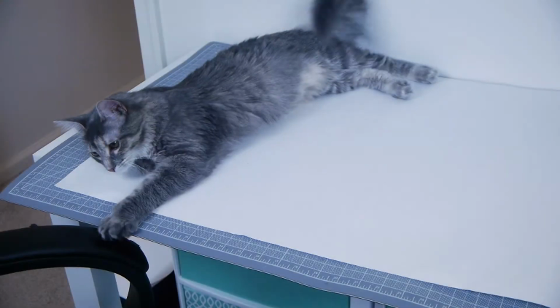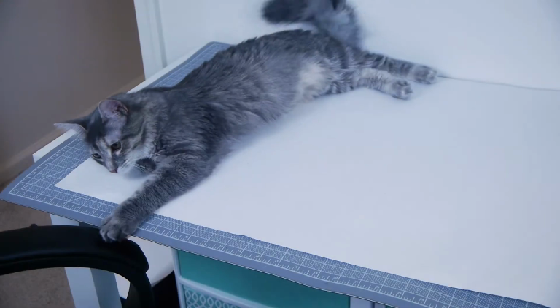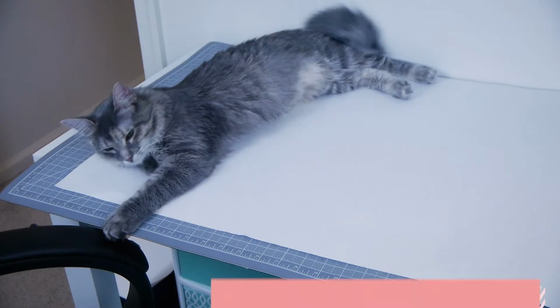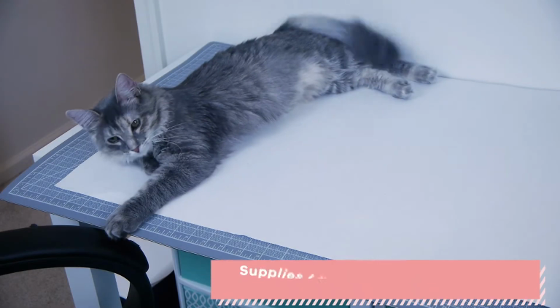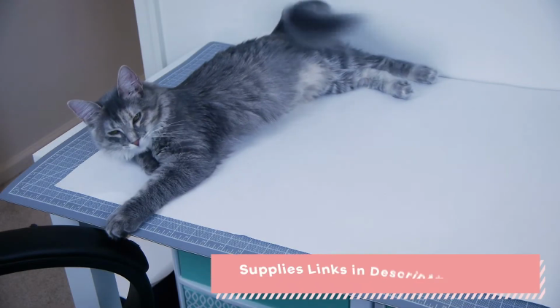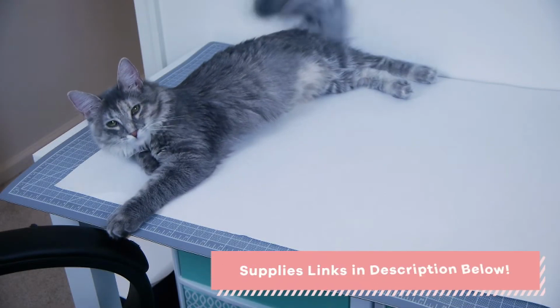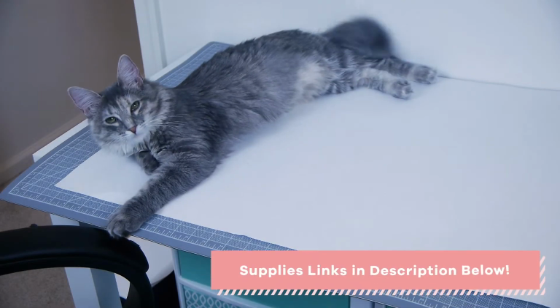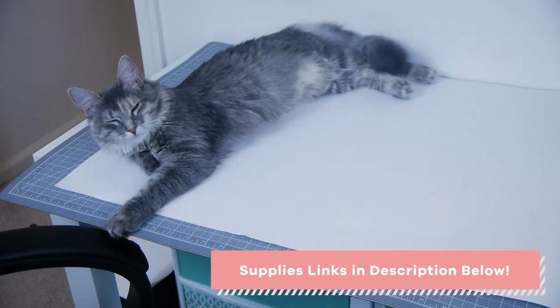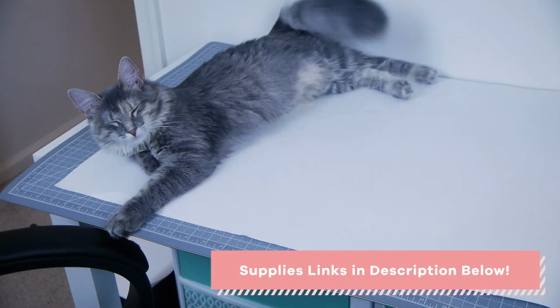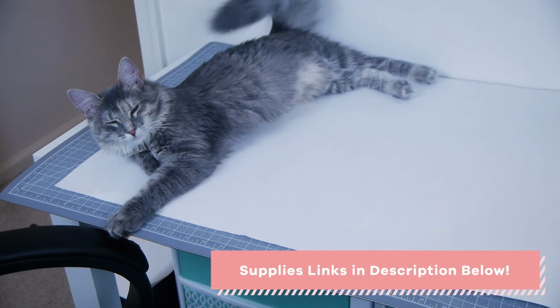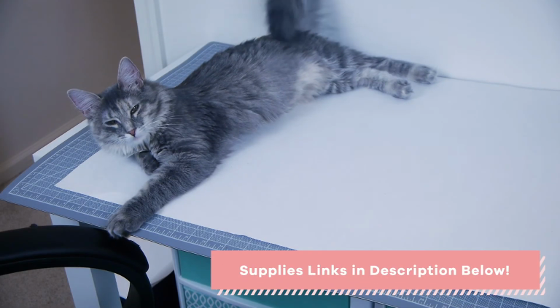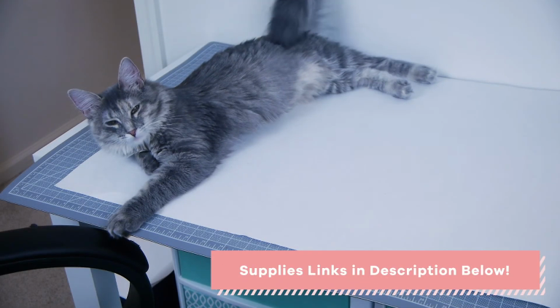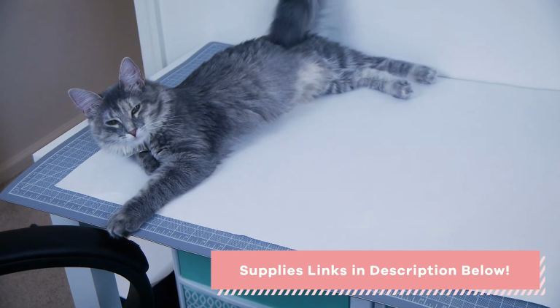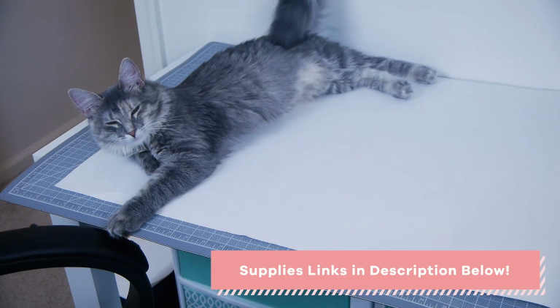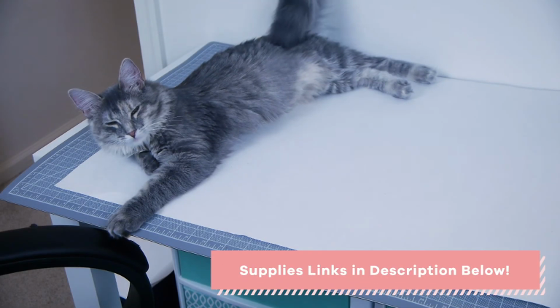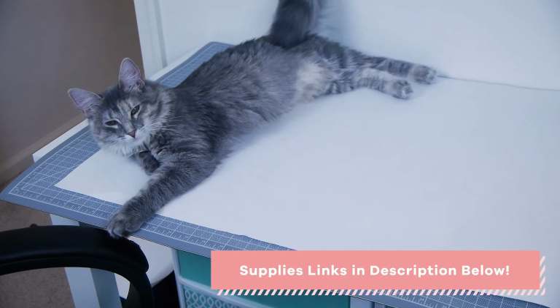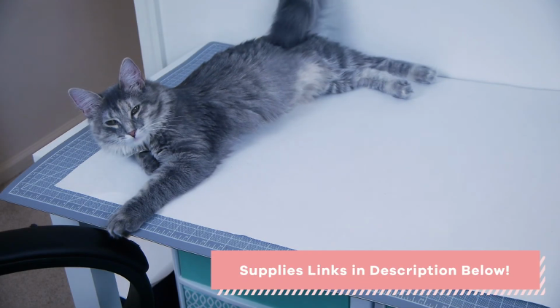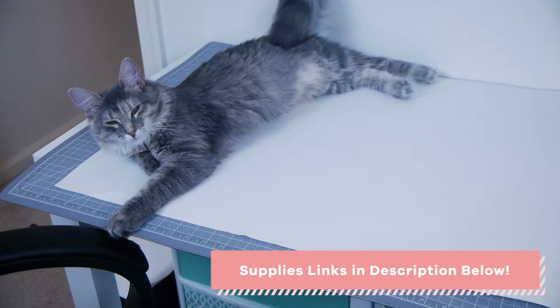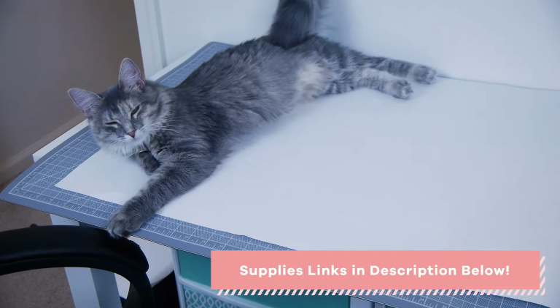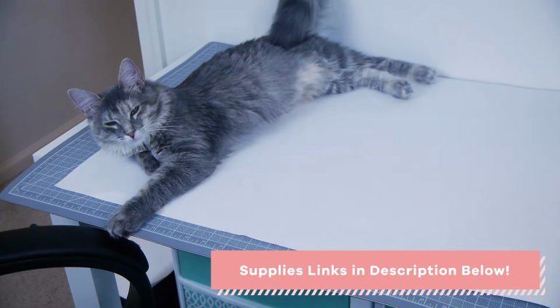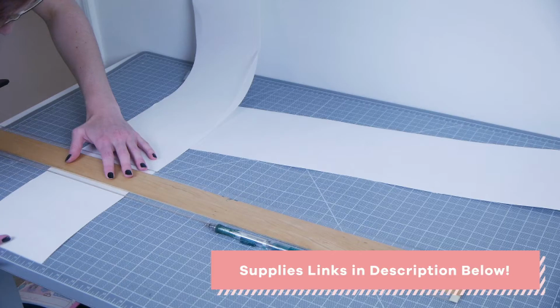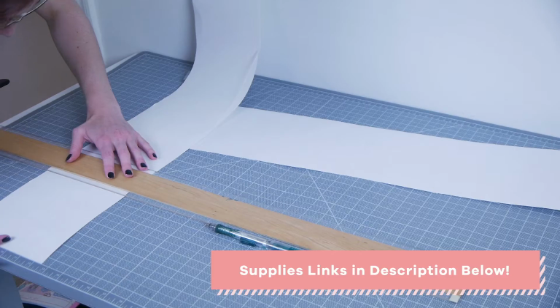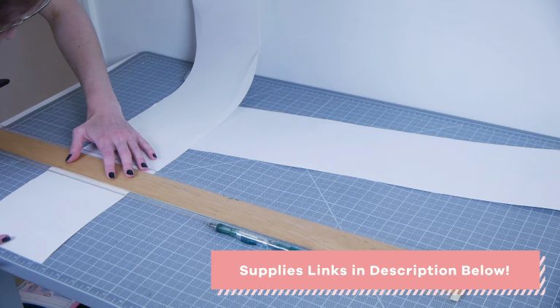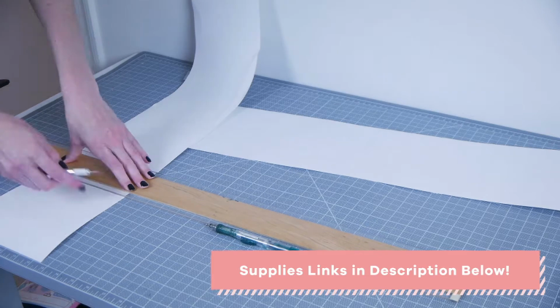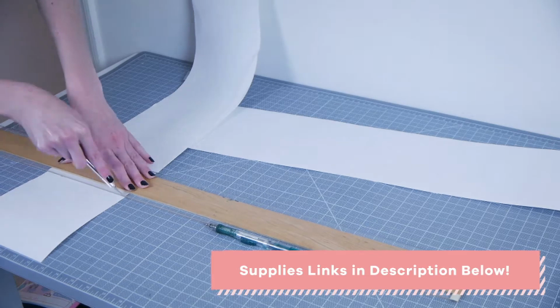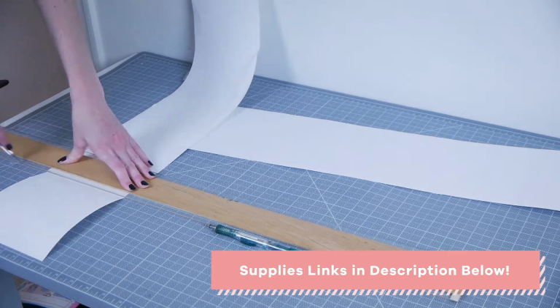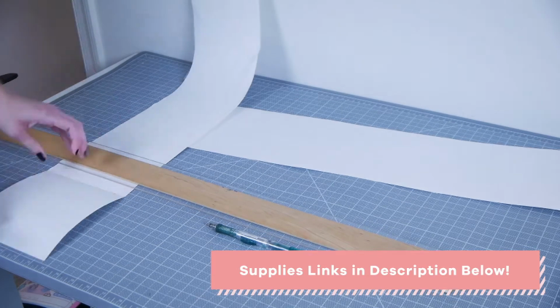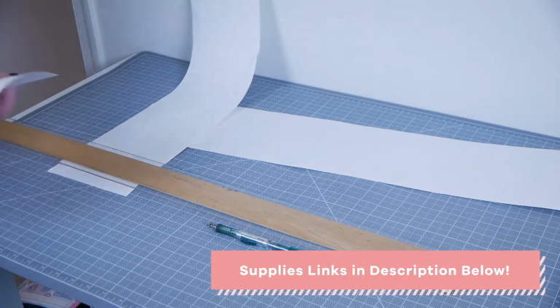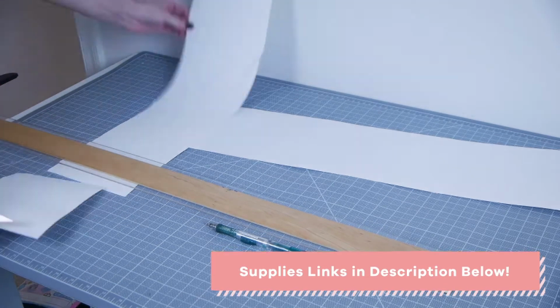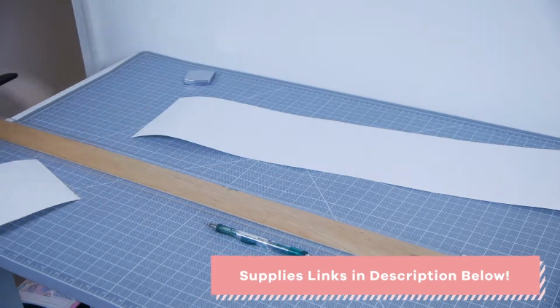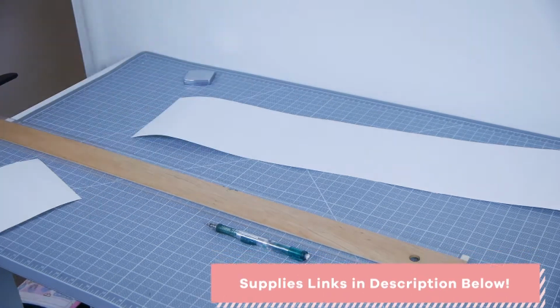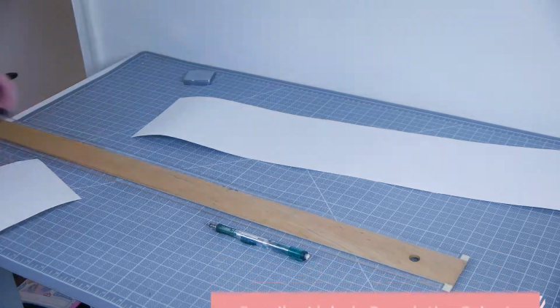Before we start, you can find the full list of supplies used in this tutorial plus a few links in the description below.